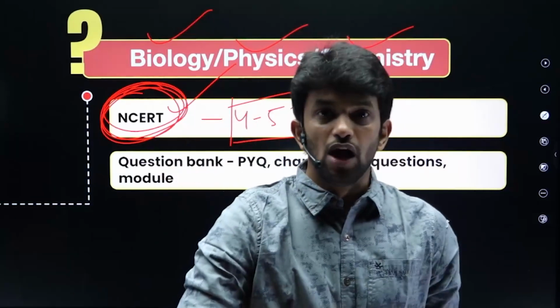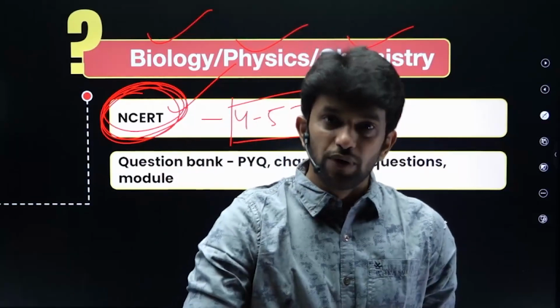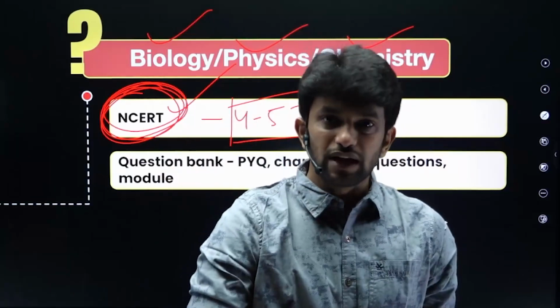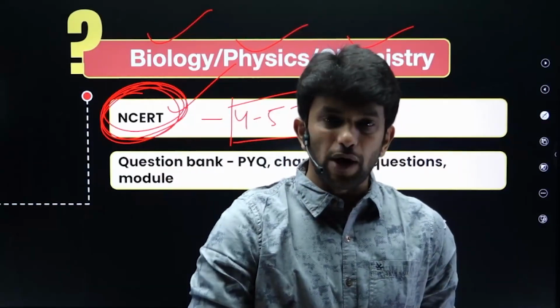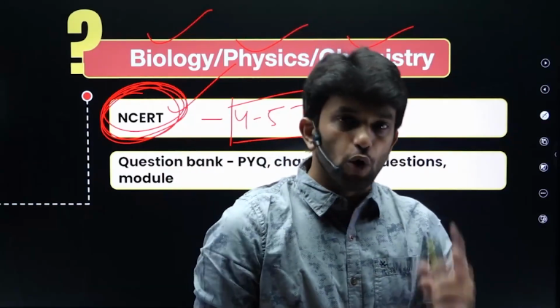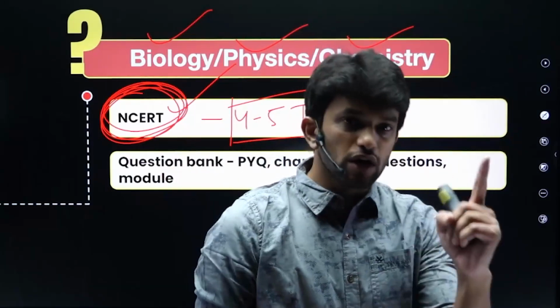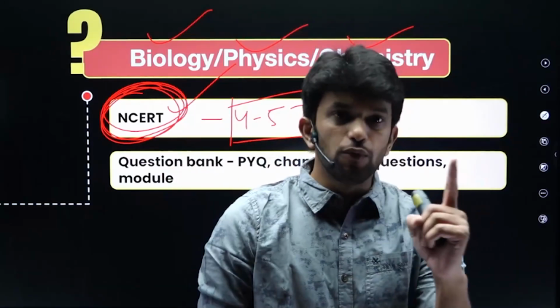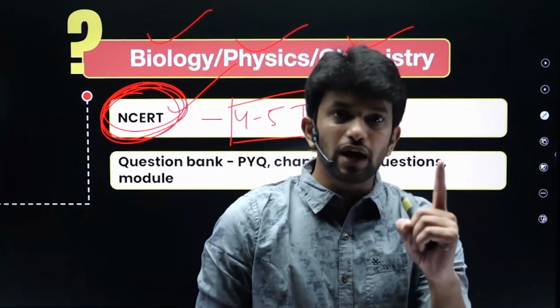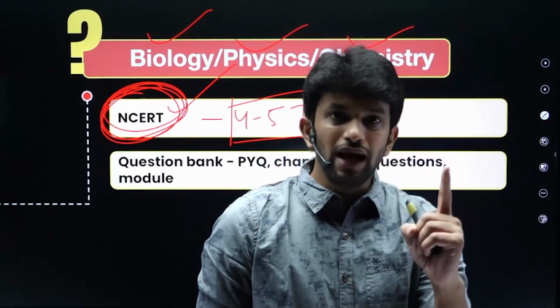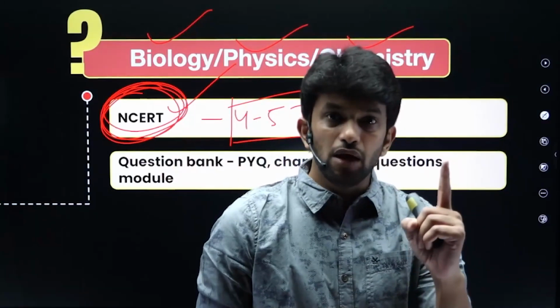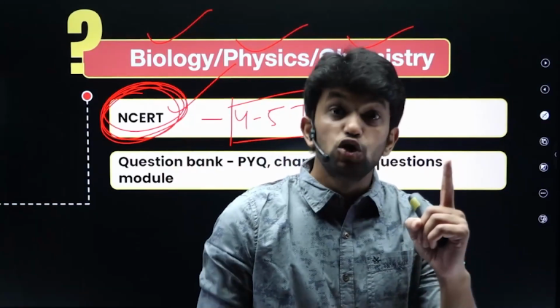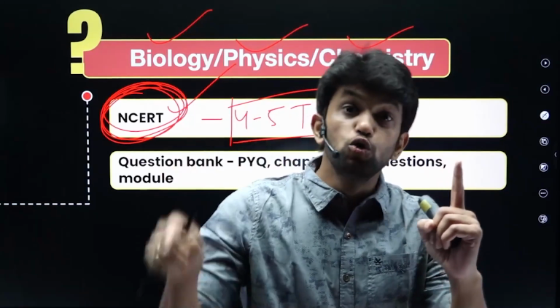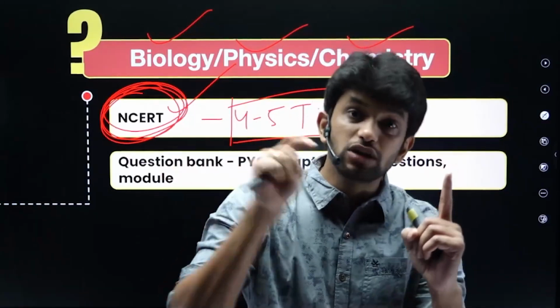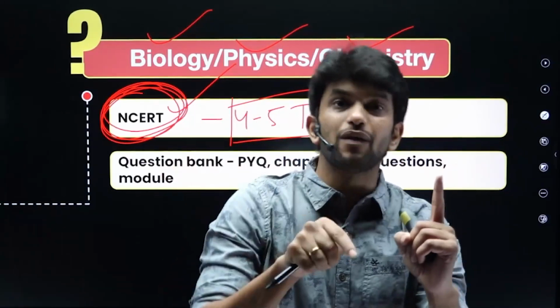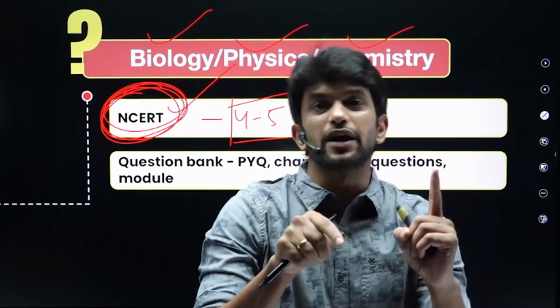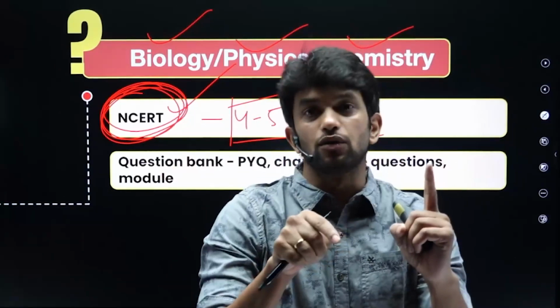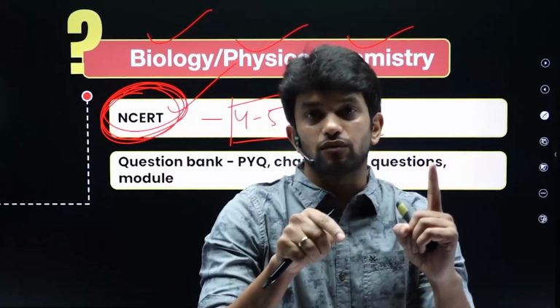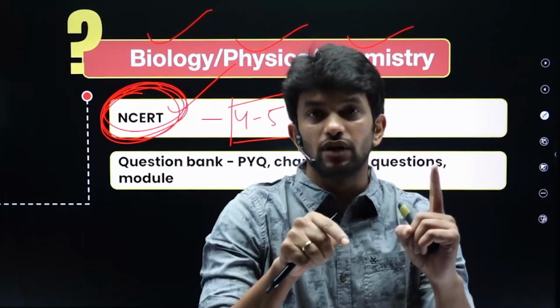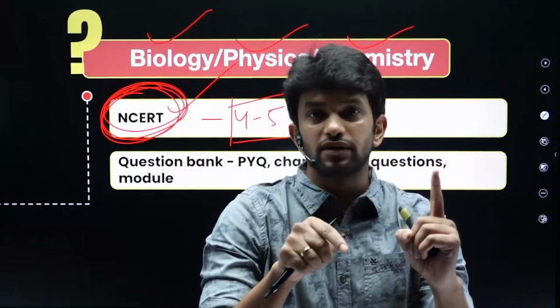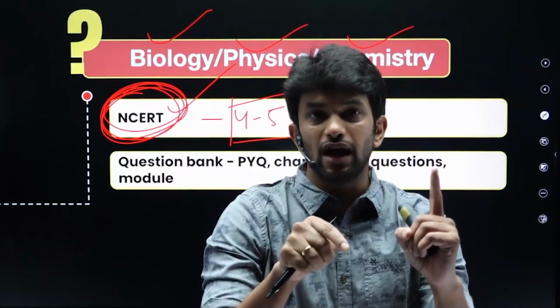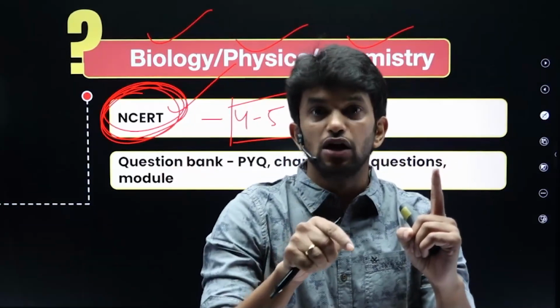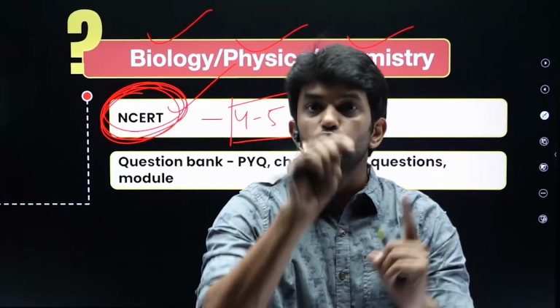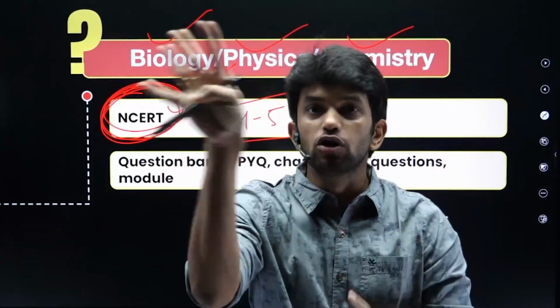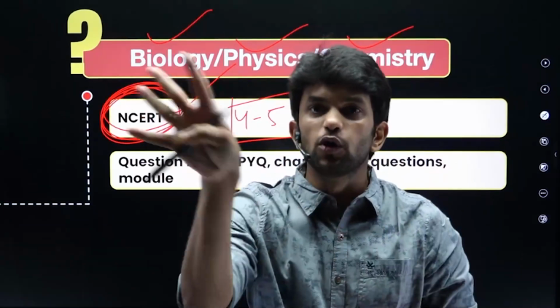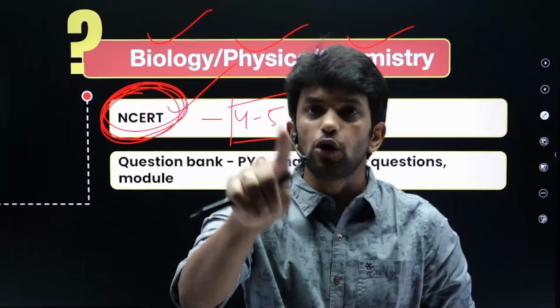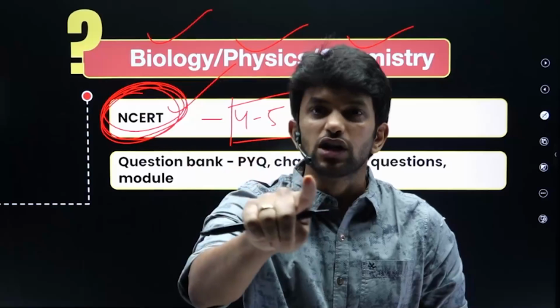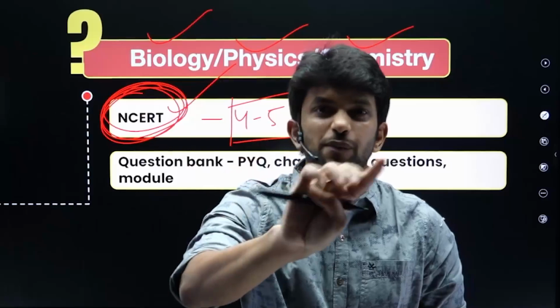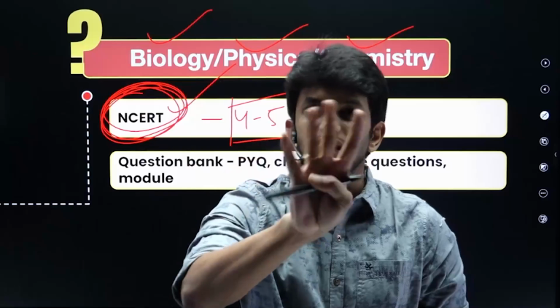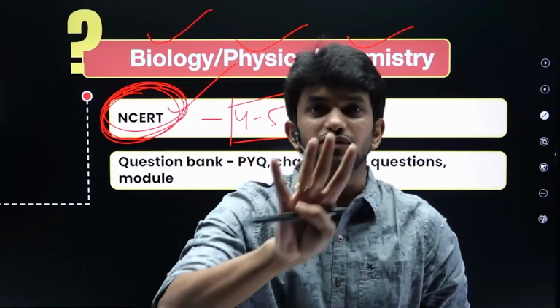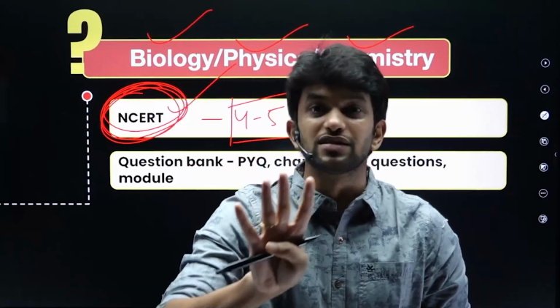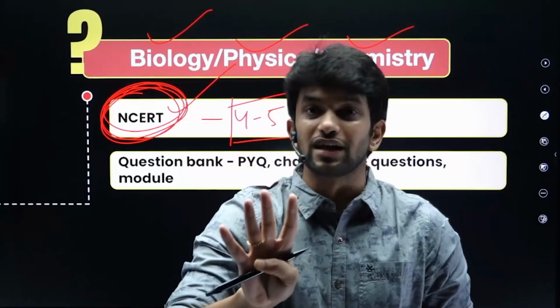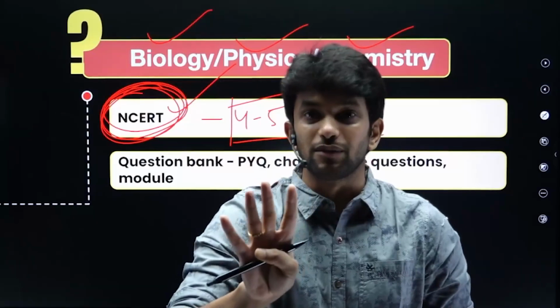Rather than trying to learn 100 books, focus deeply on one book. Studying one book thoroughly is far better than superficially covering 100 books.